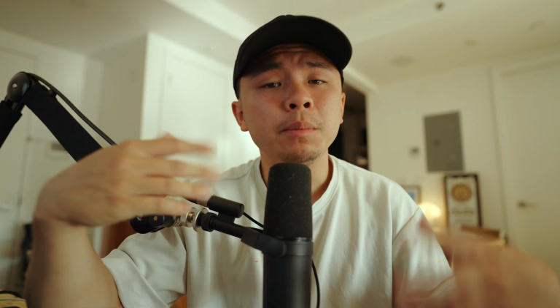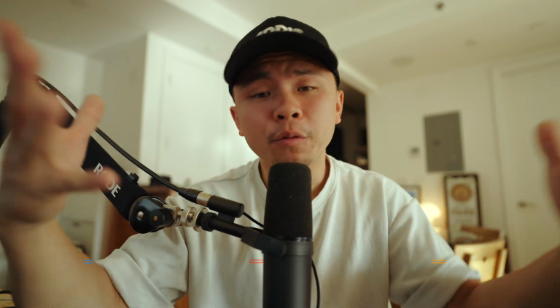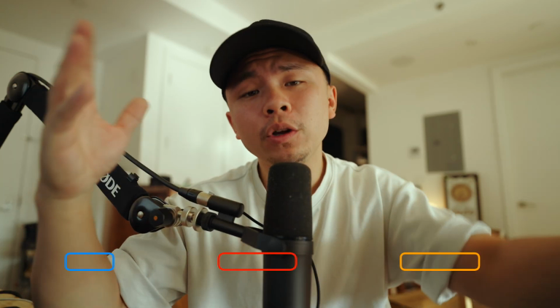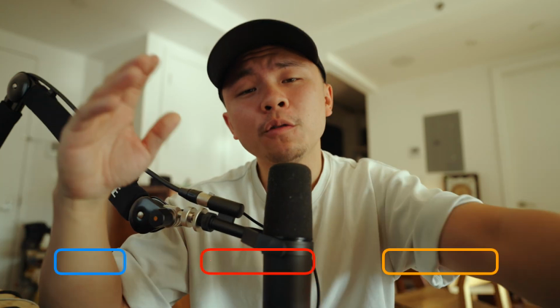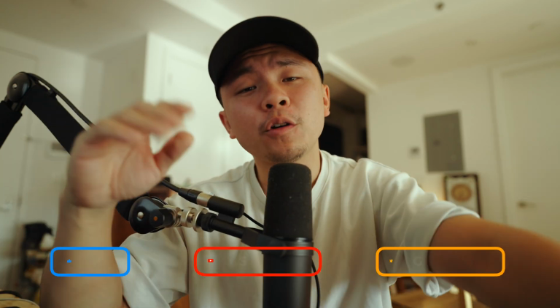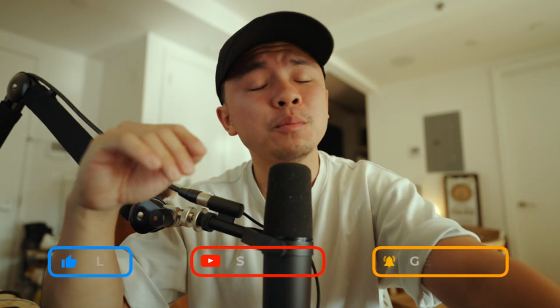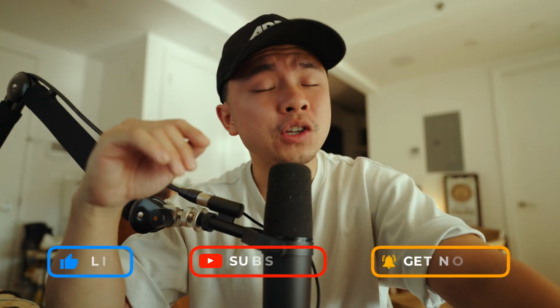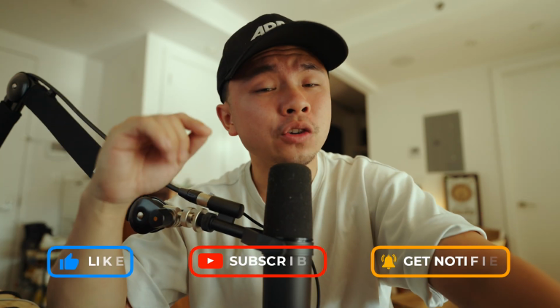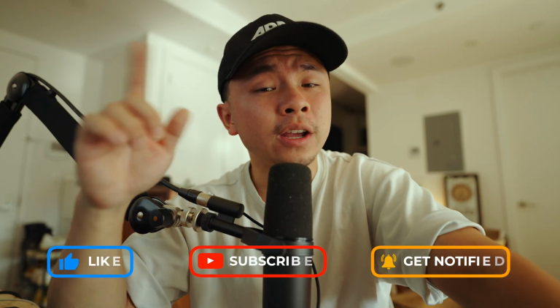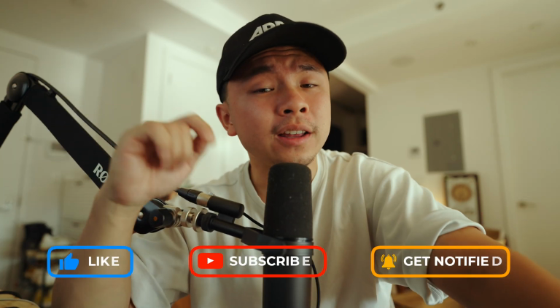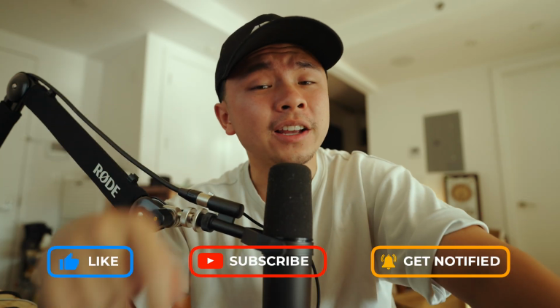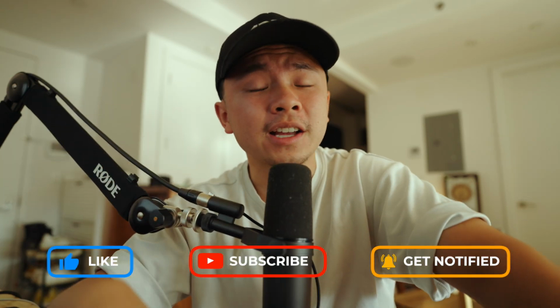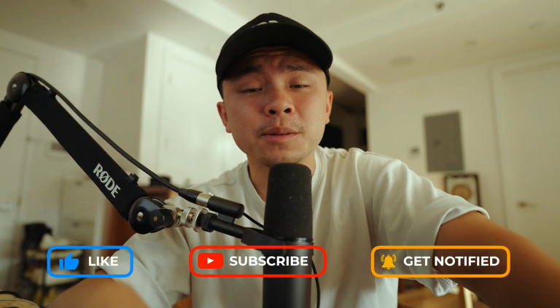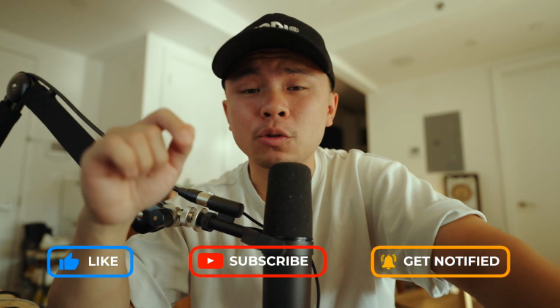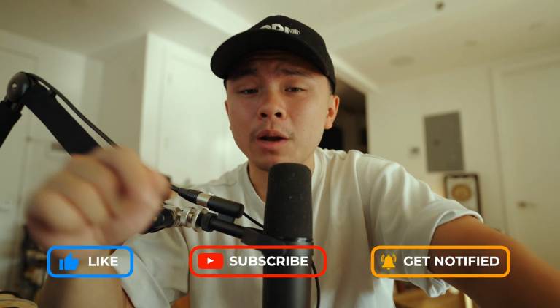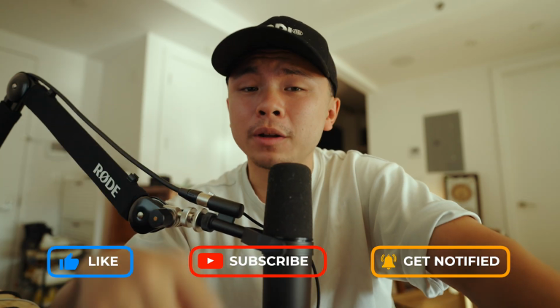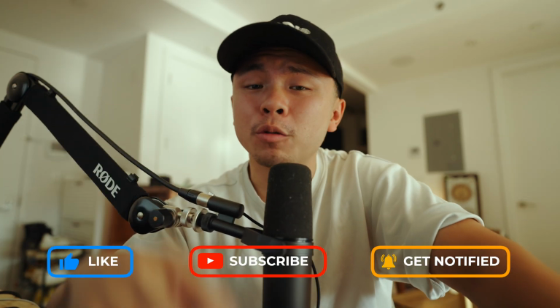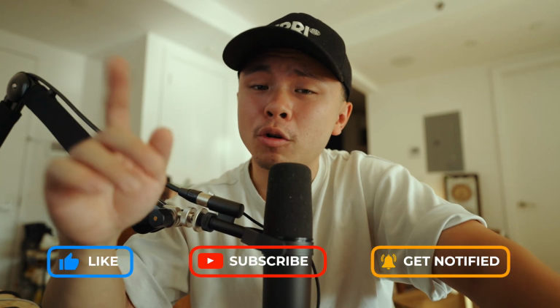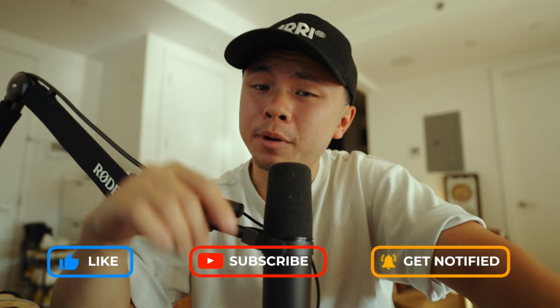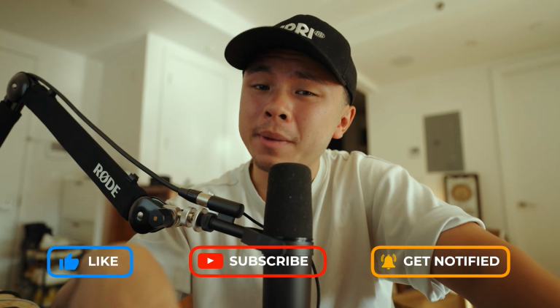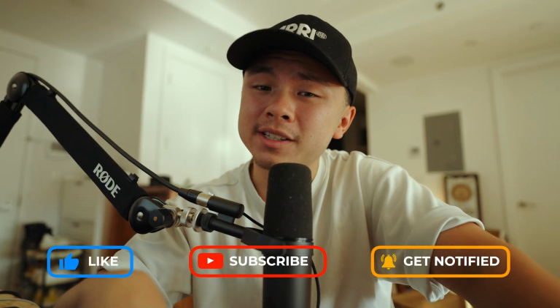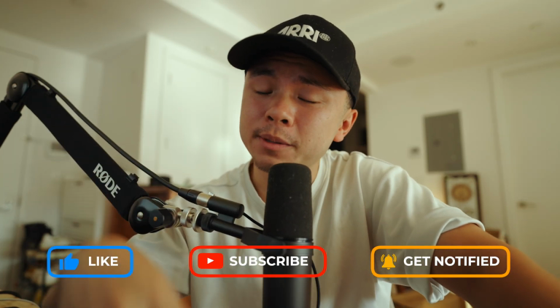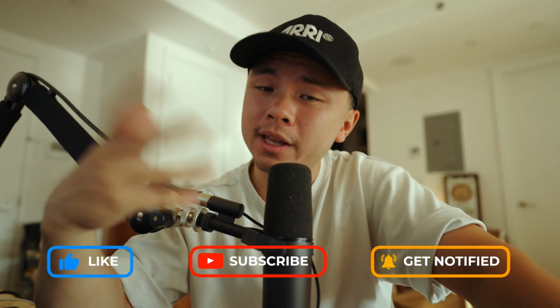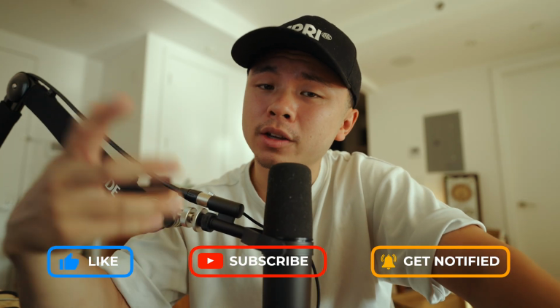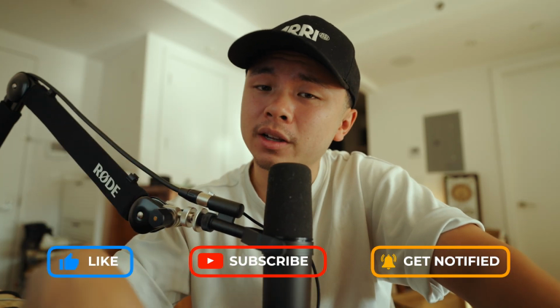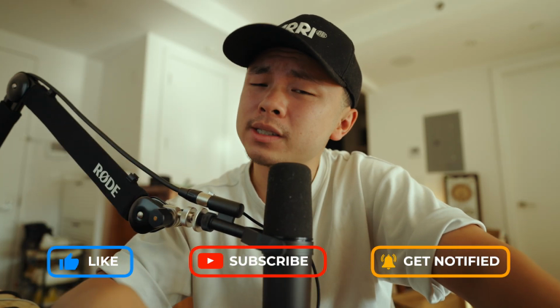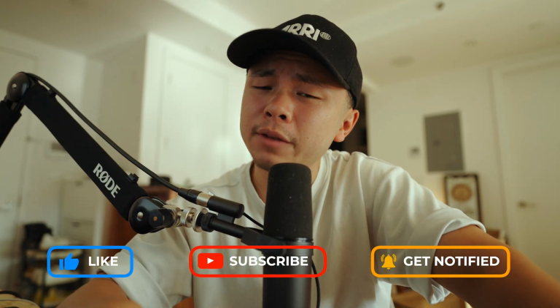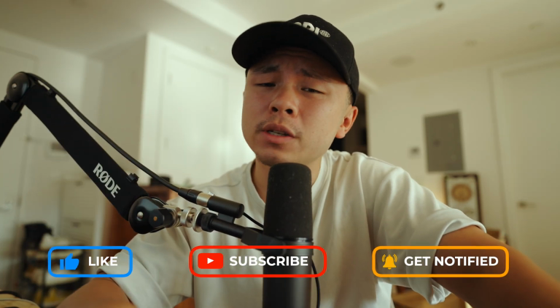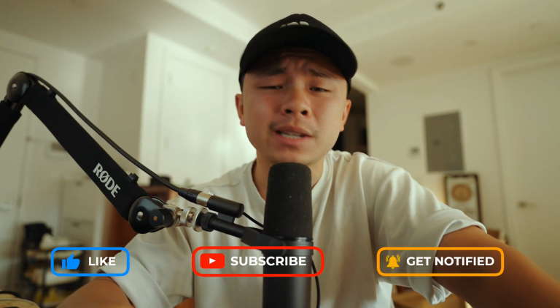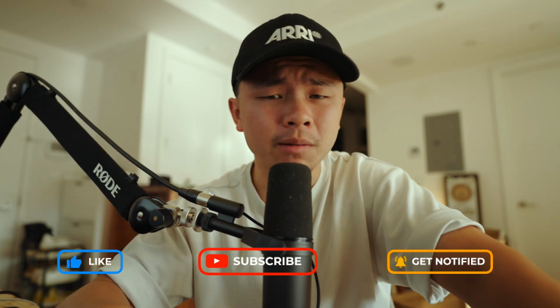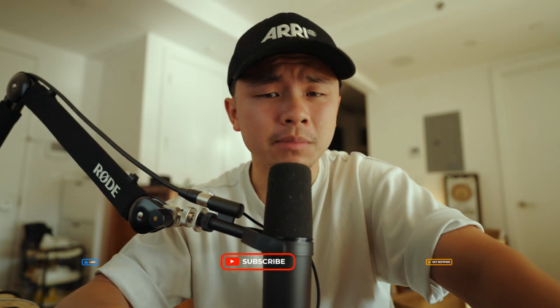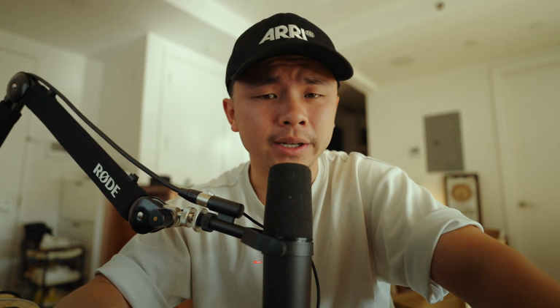Make sure you hit like and subscribe for more Pro Mac tips that could save you some time and money.